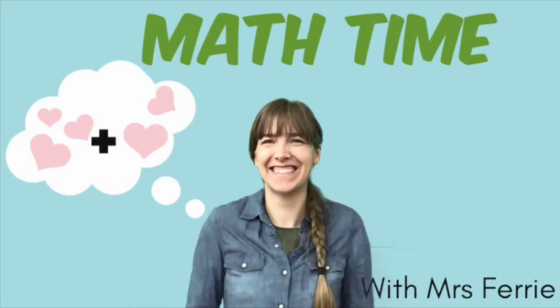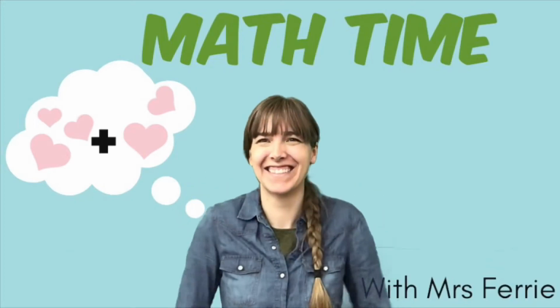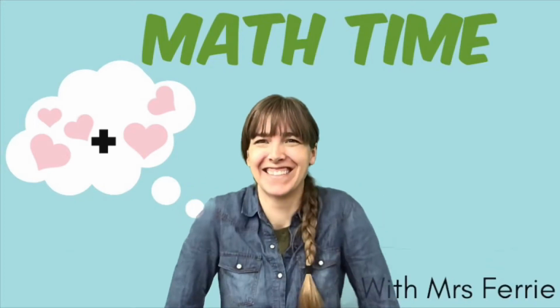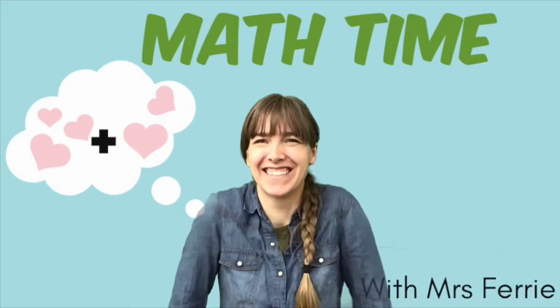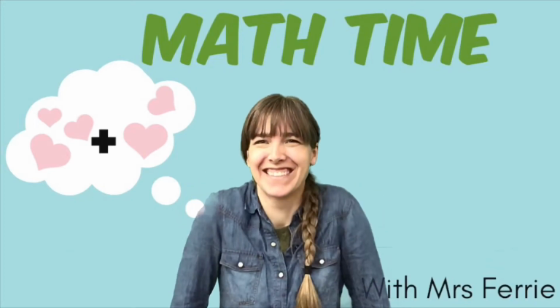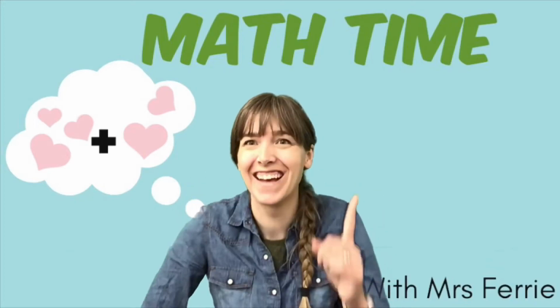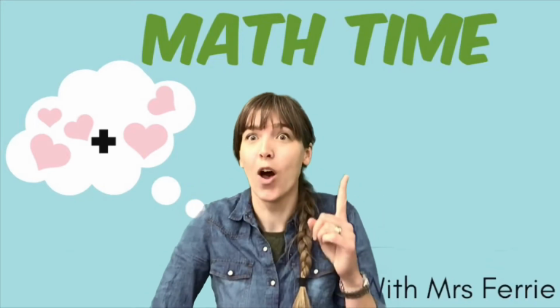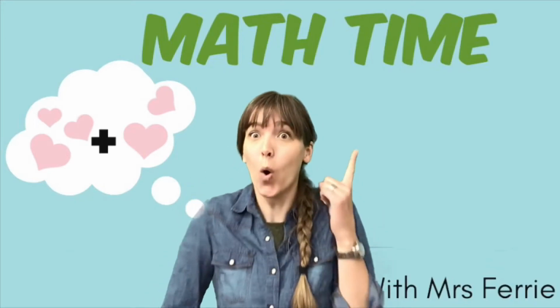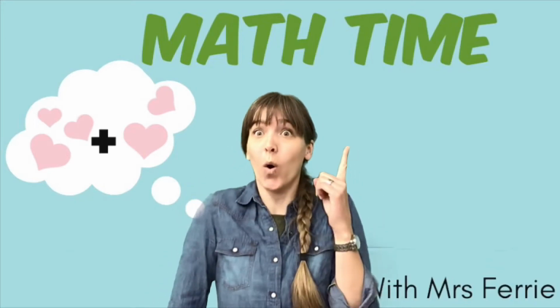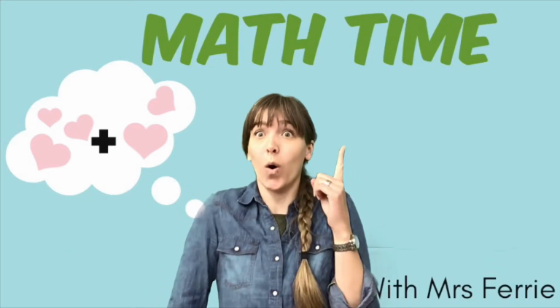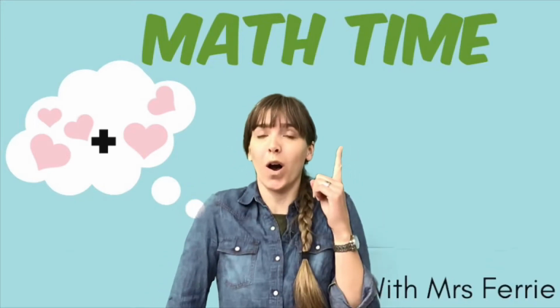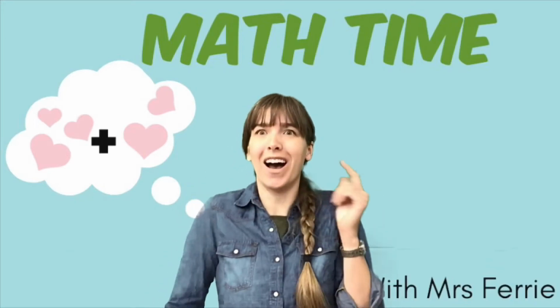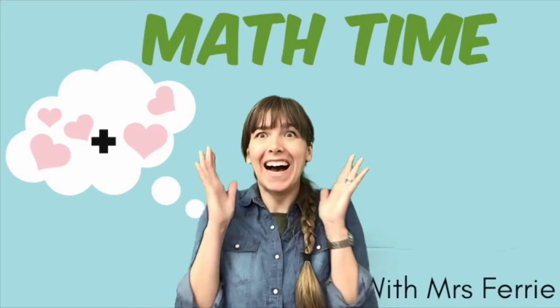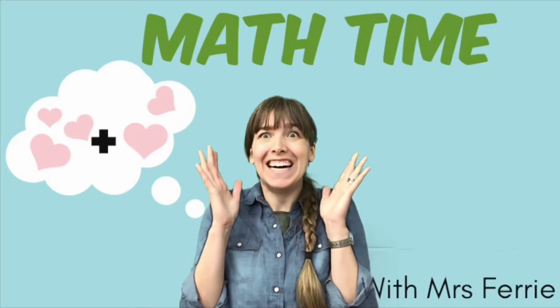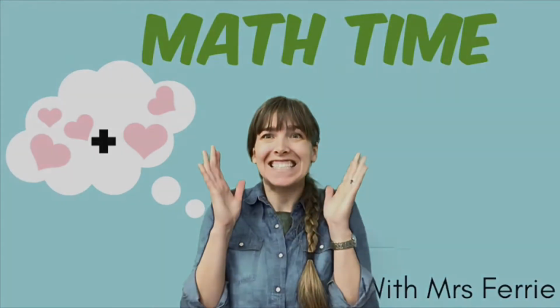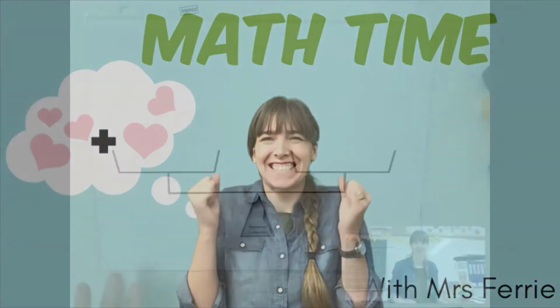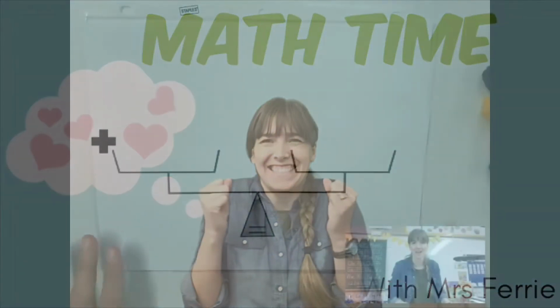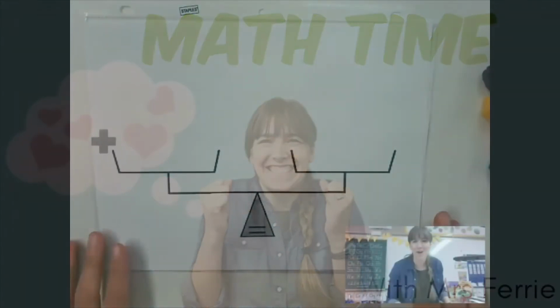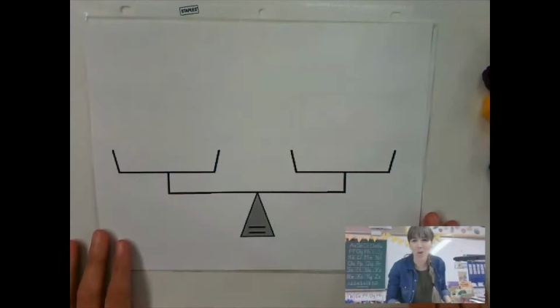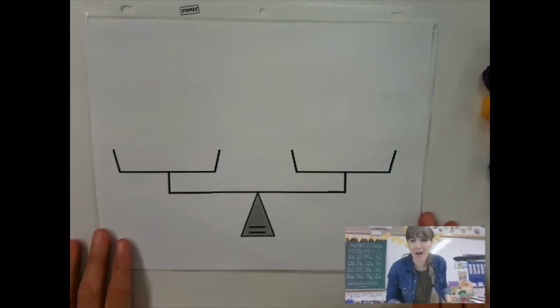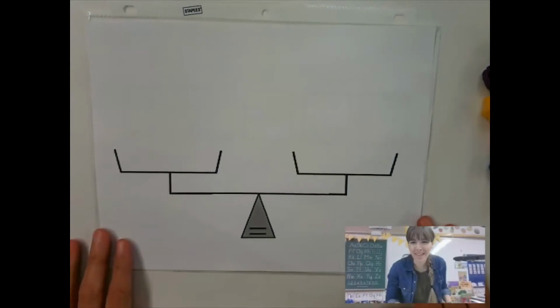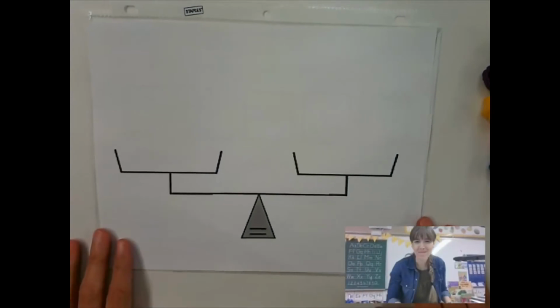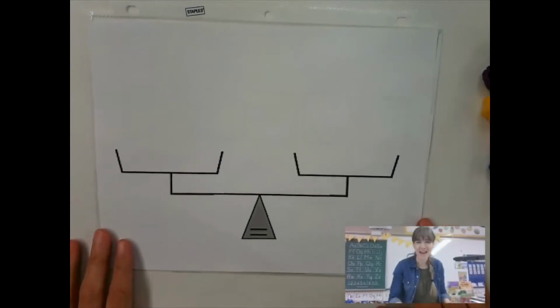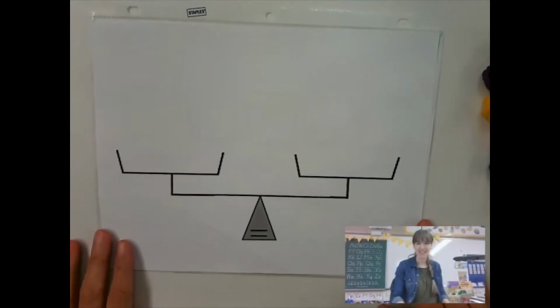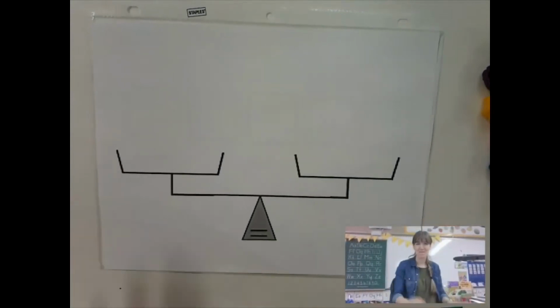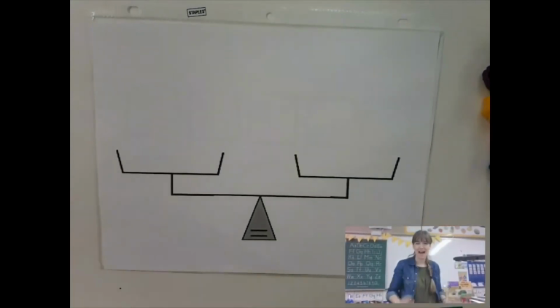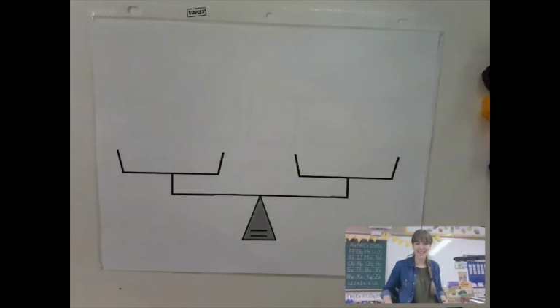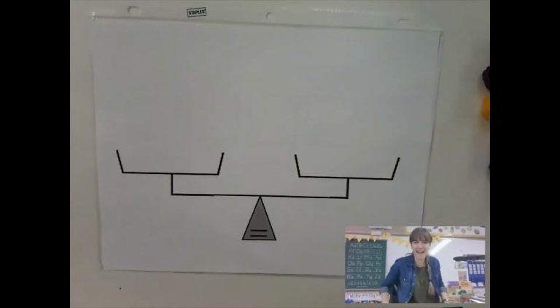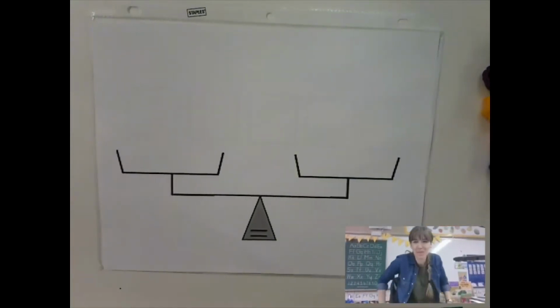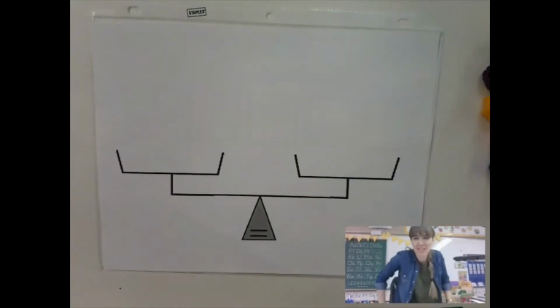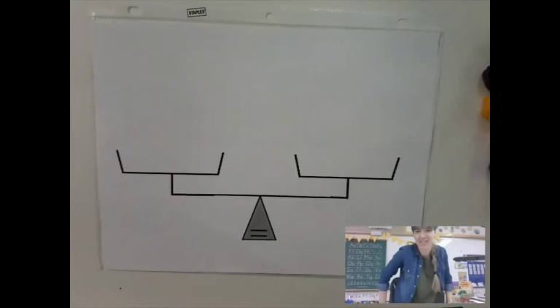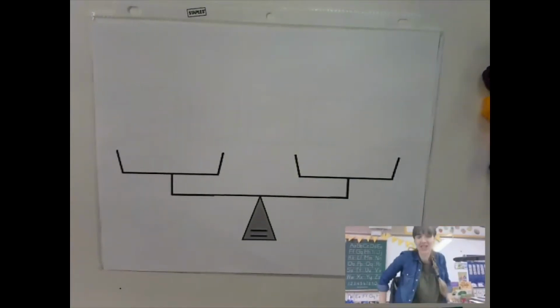It's Math Time! Here we go! Welcome back to Math Time, boys and girls.